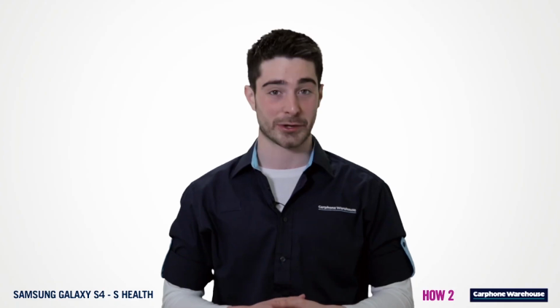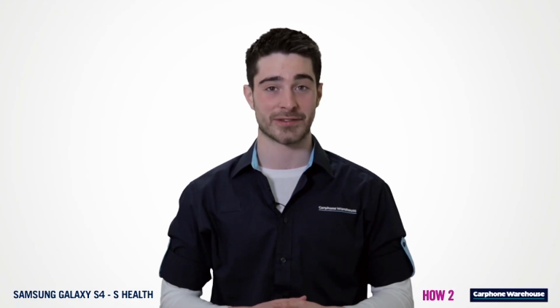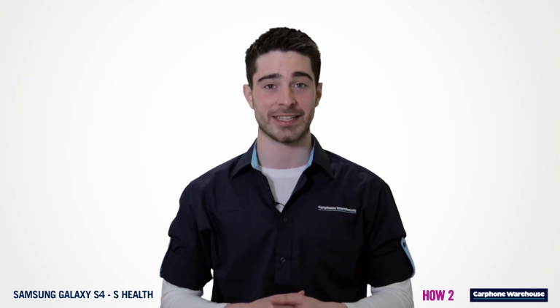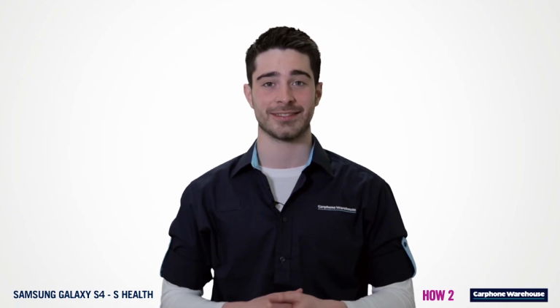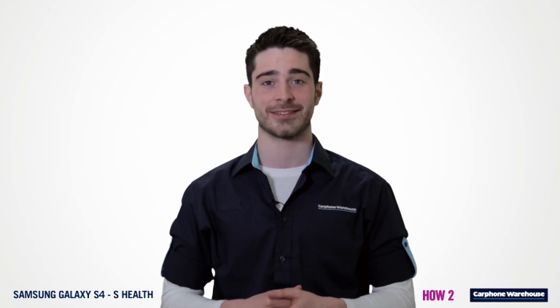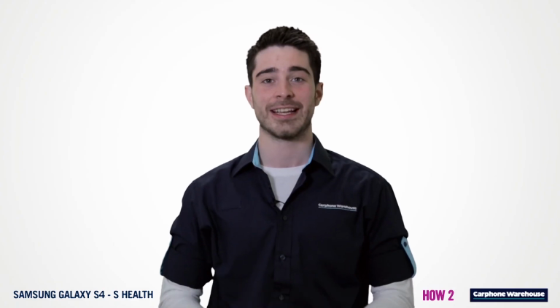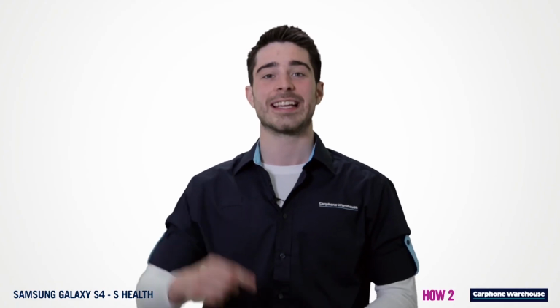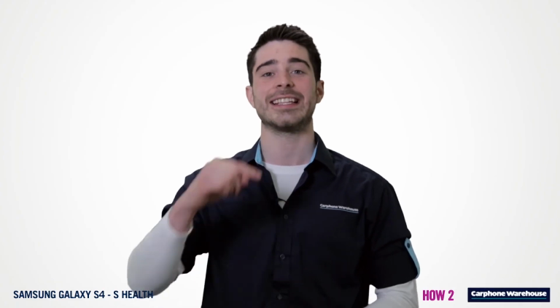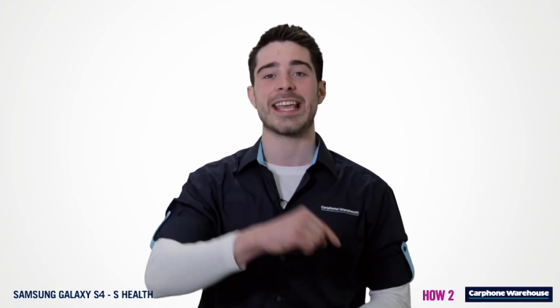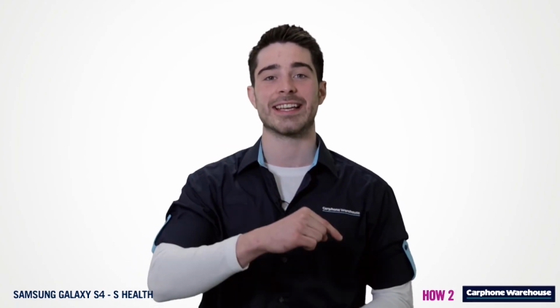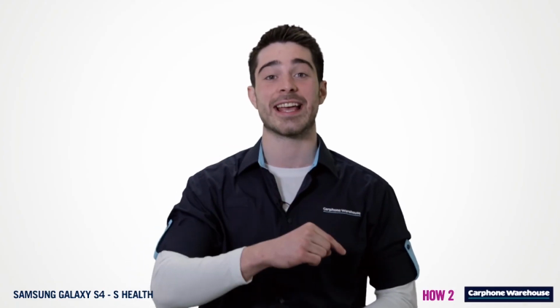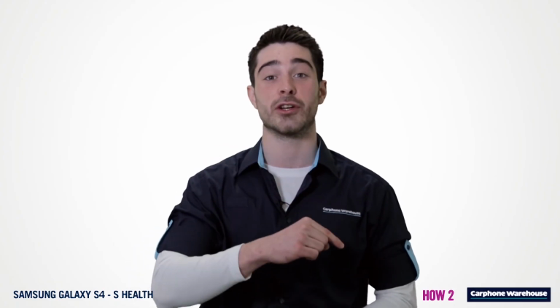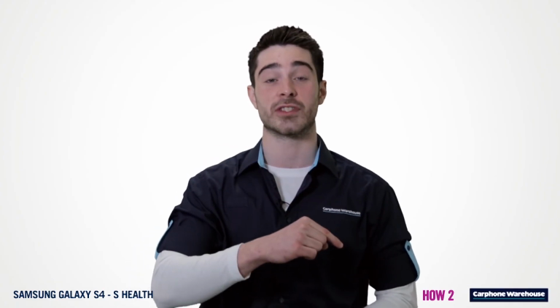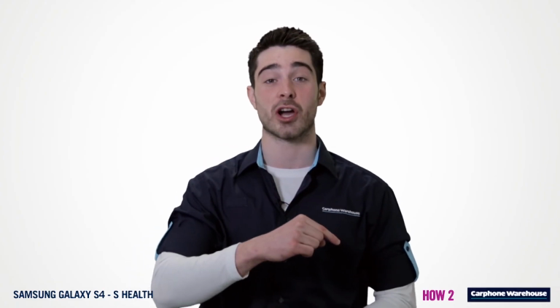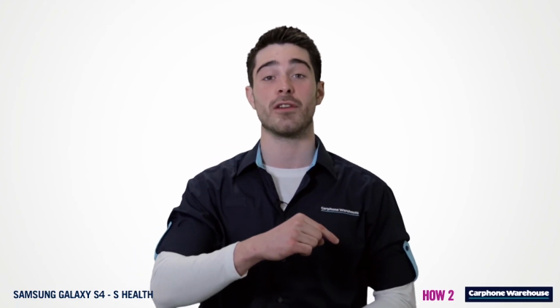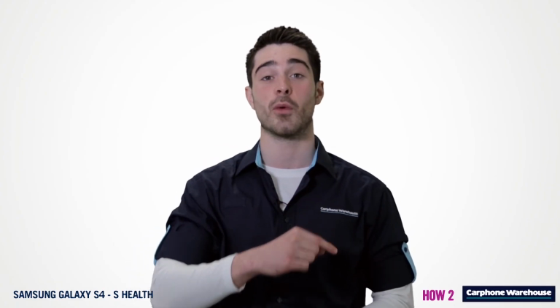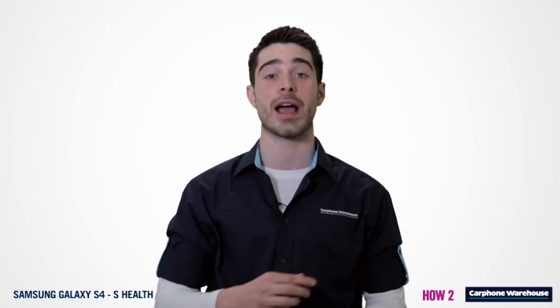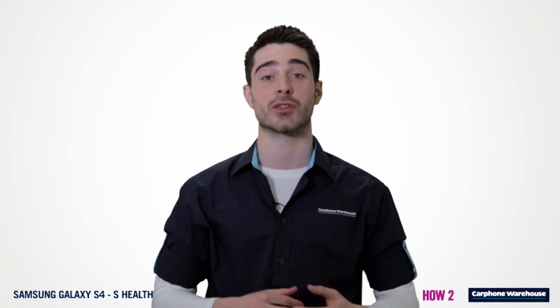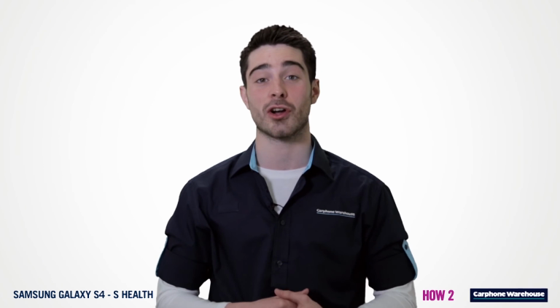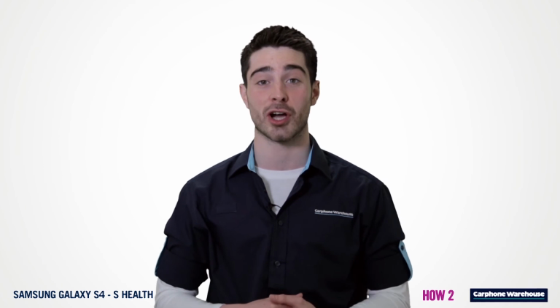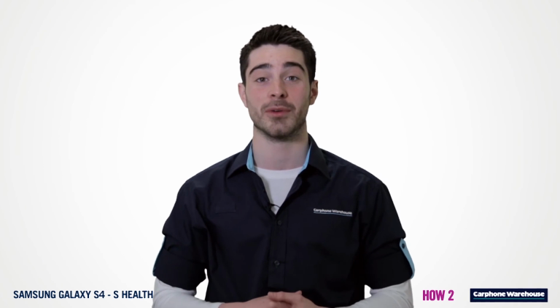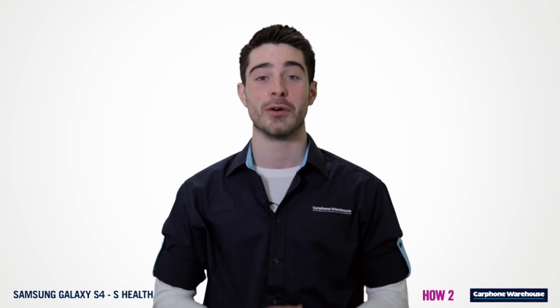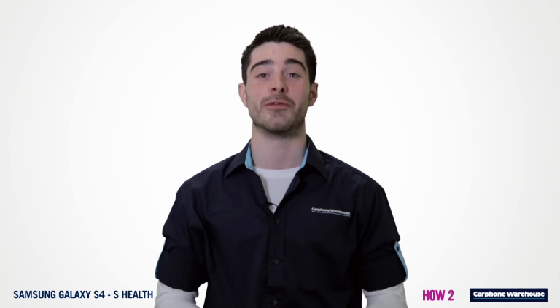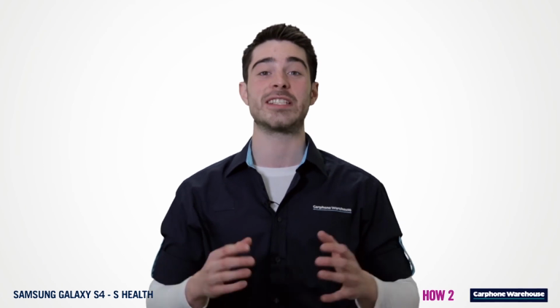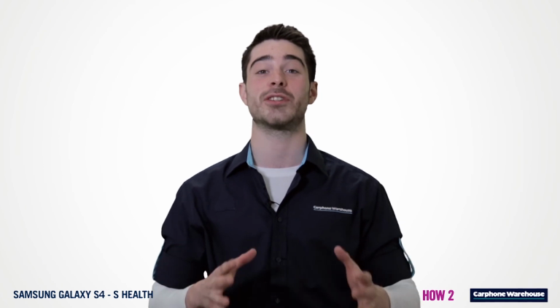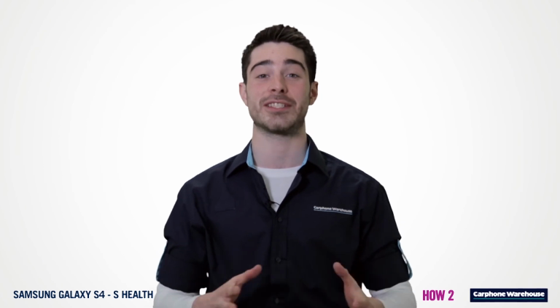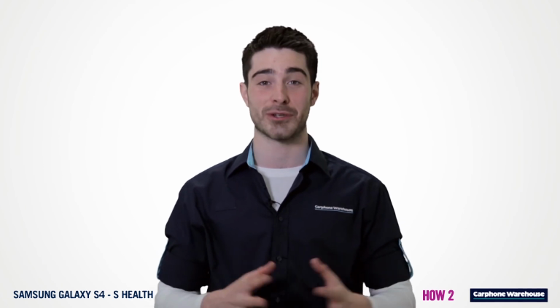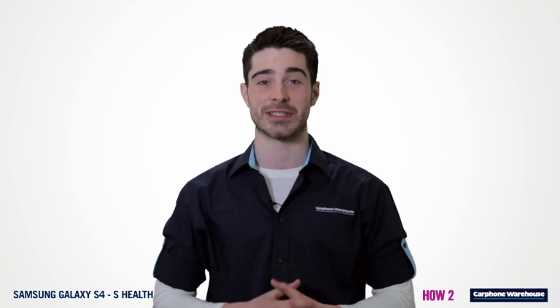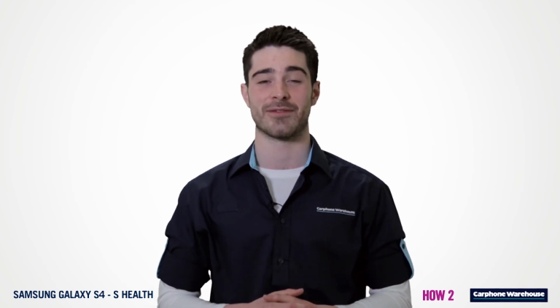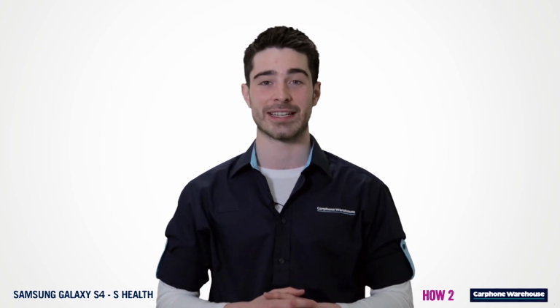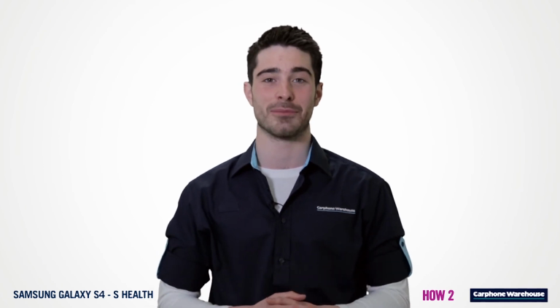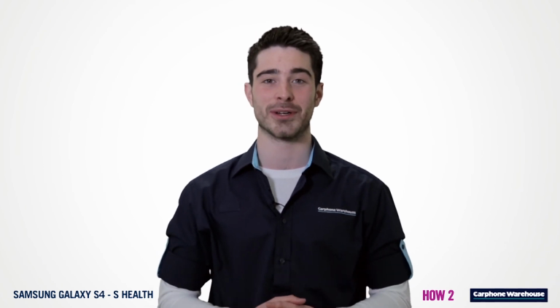Like what you've seen? Click here to head over to carphonewarehouse.com or visit us in store to find out more.